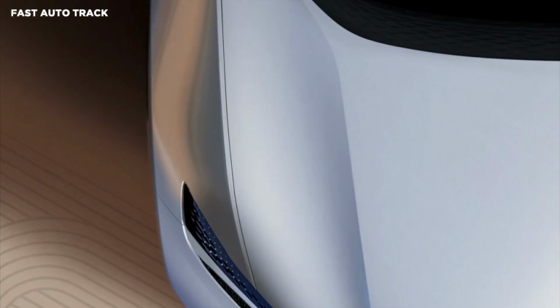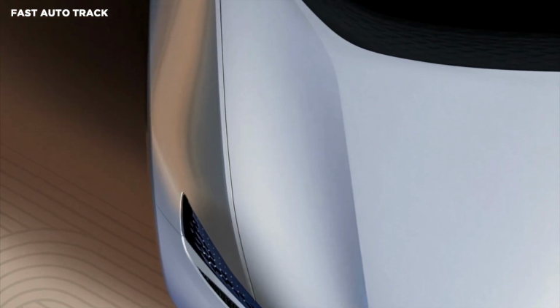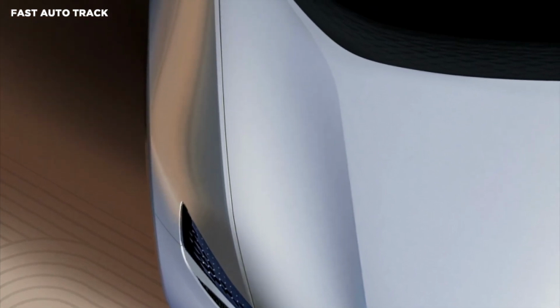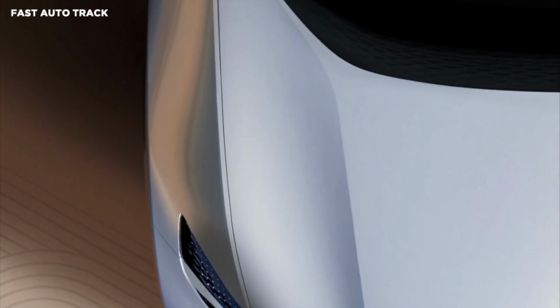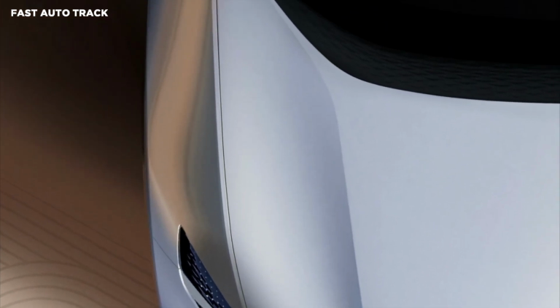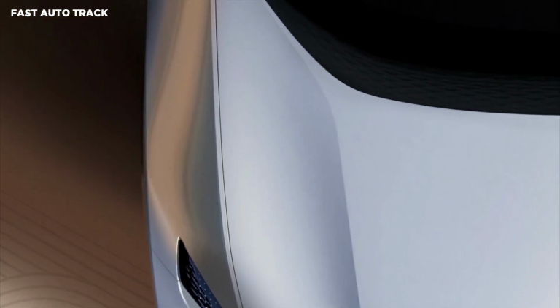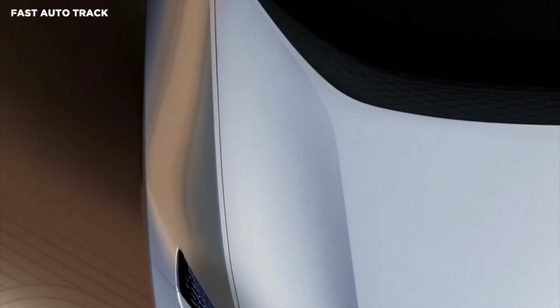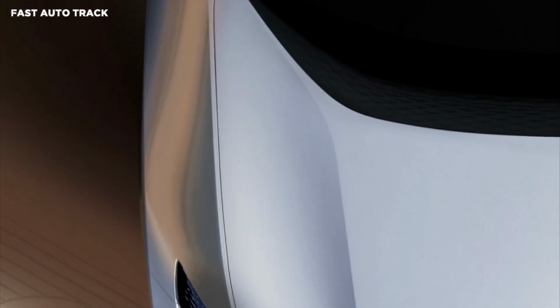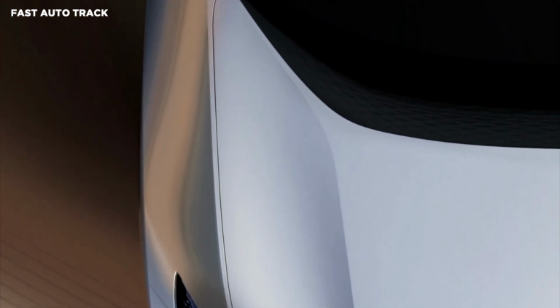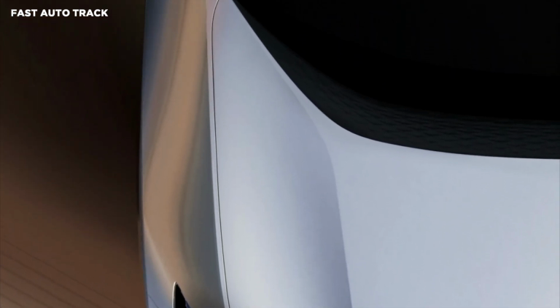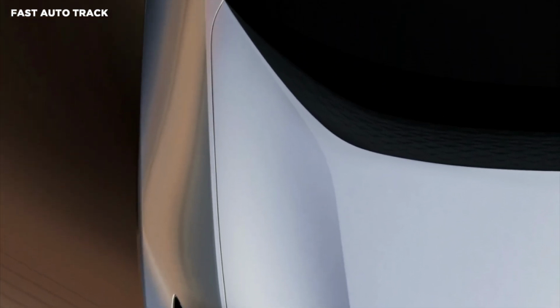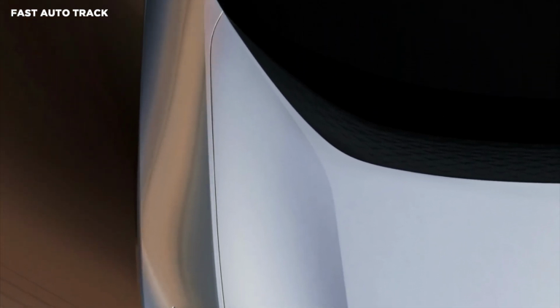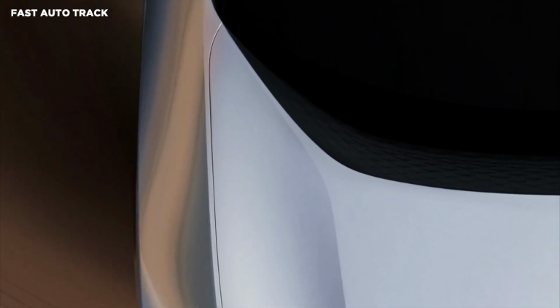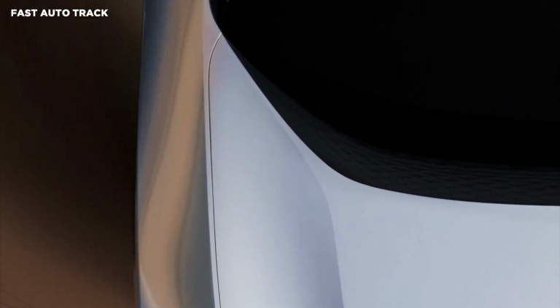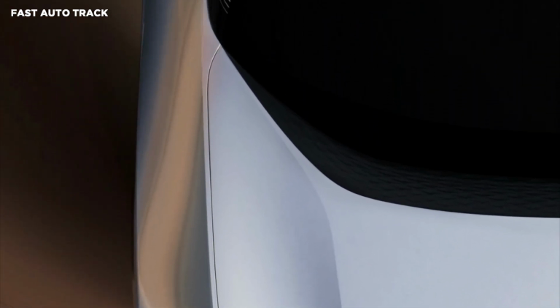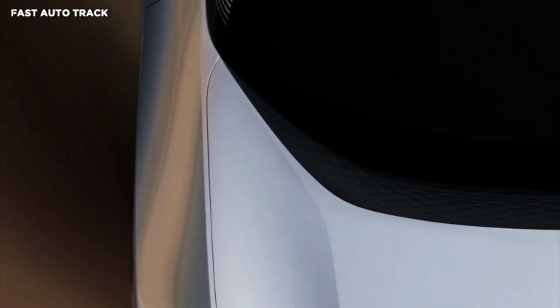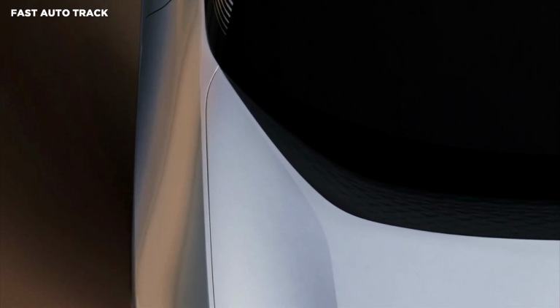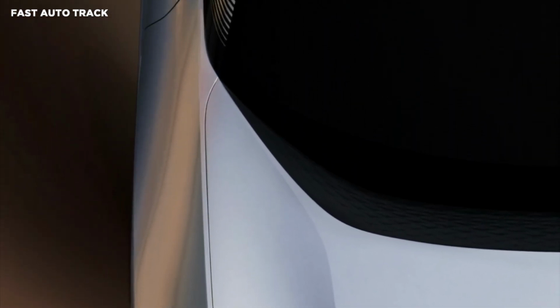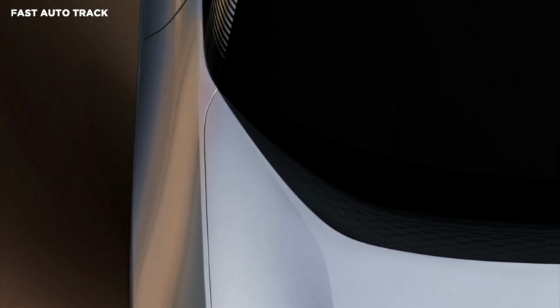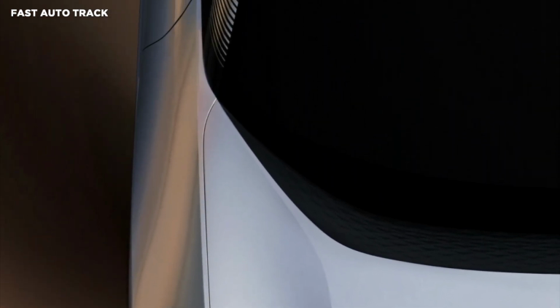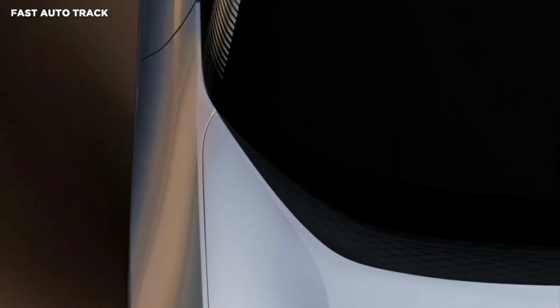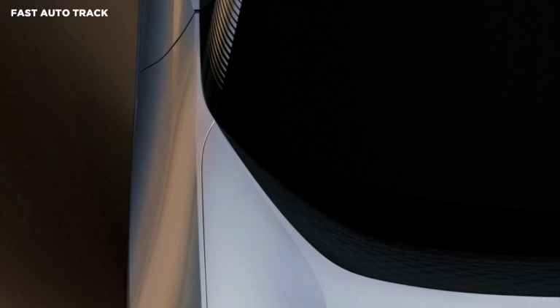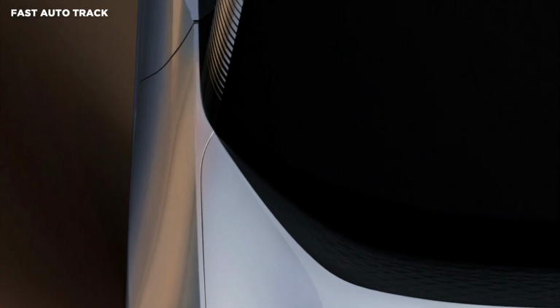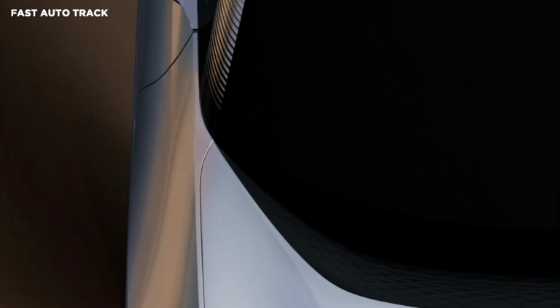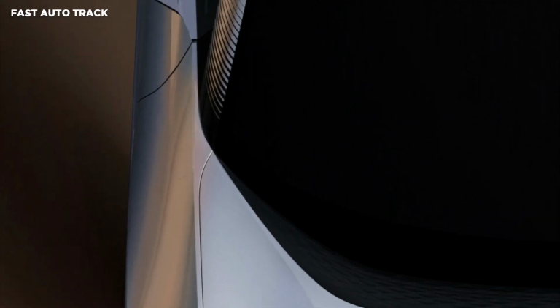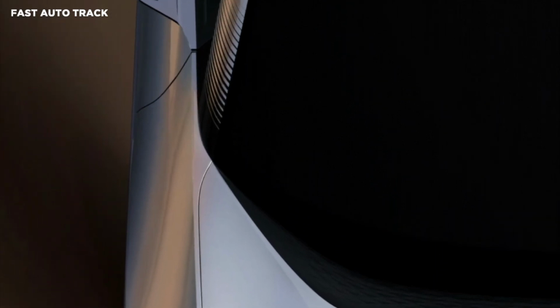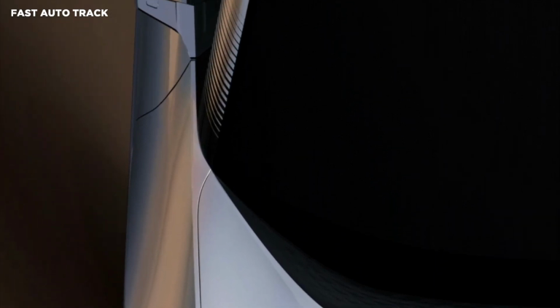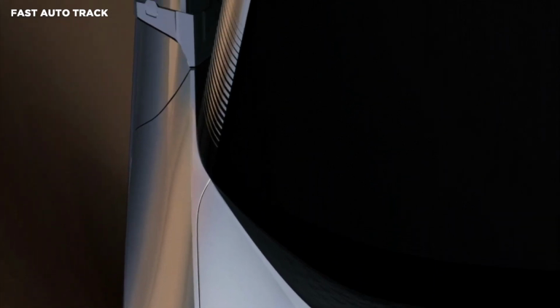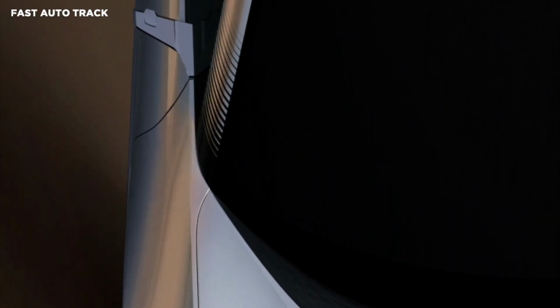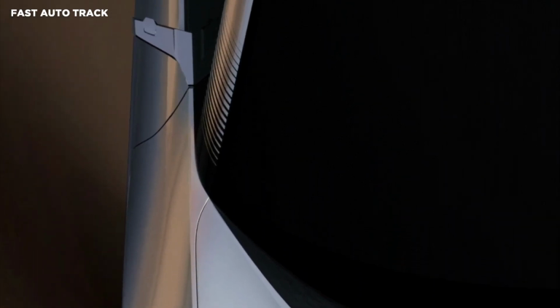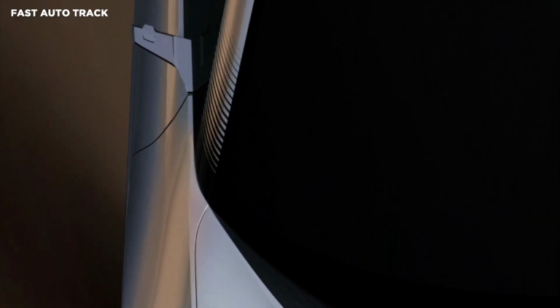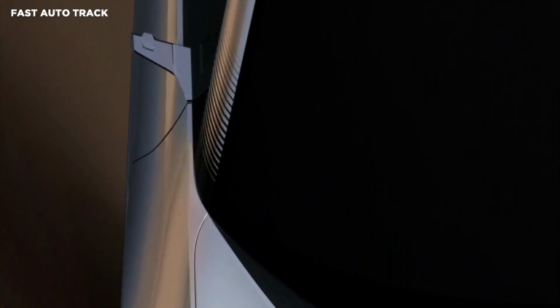The overhead picture reveals a few more details including digital side mirrors and a distinctive A-pillar with black stripes at the base.